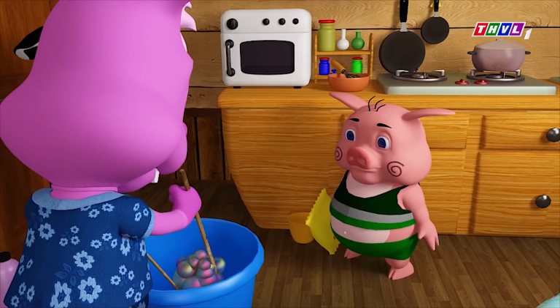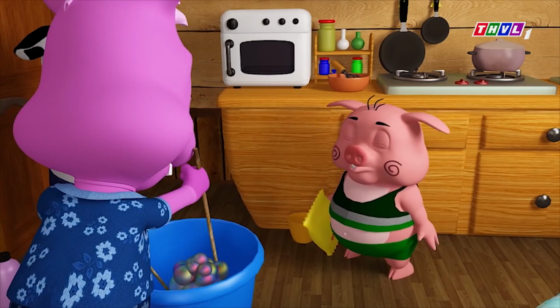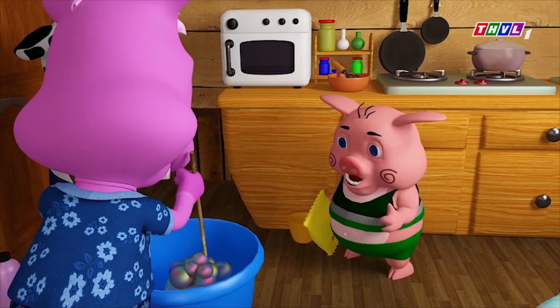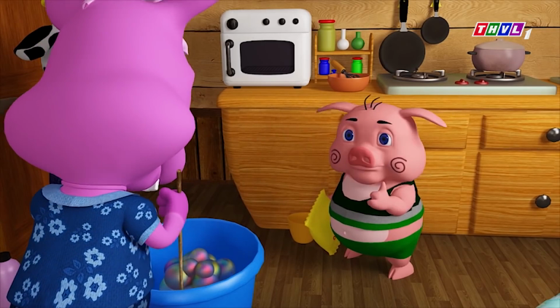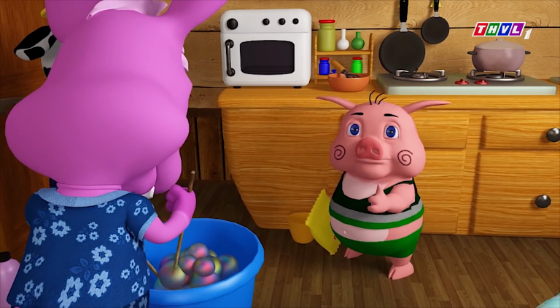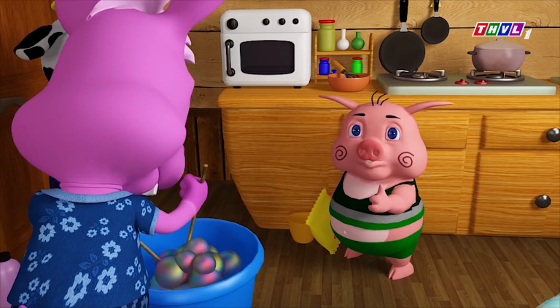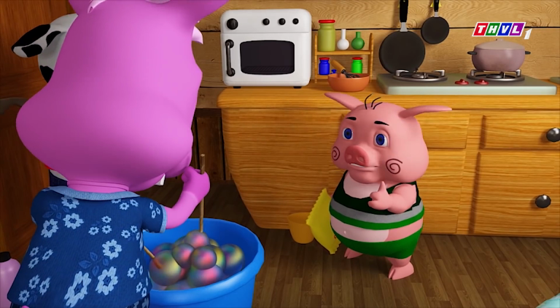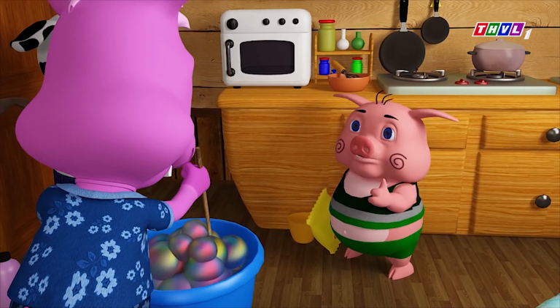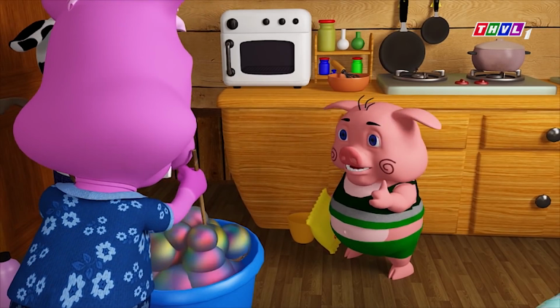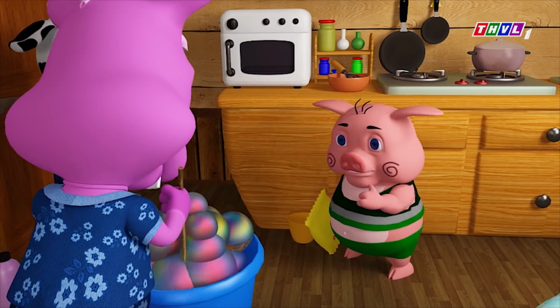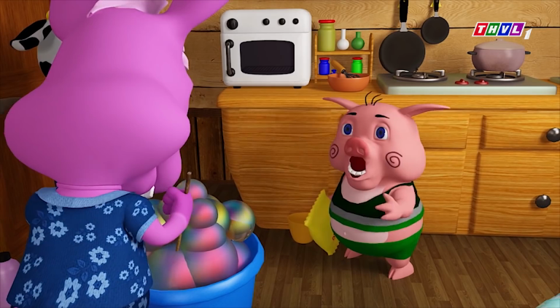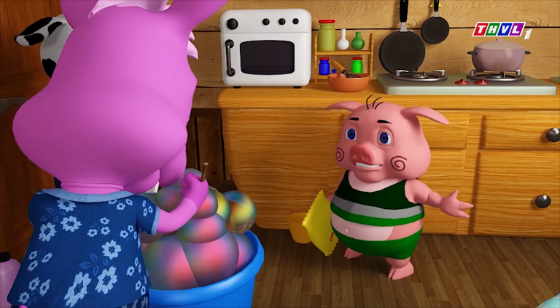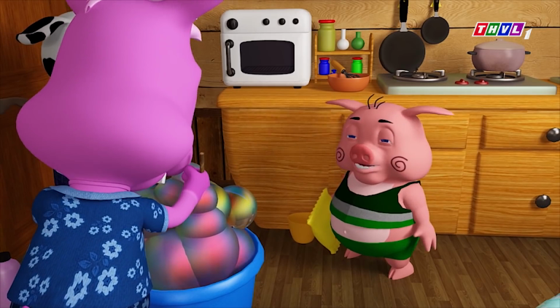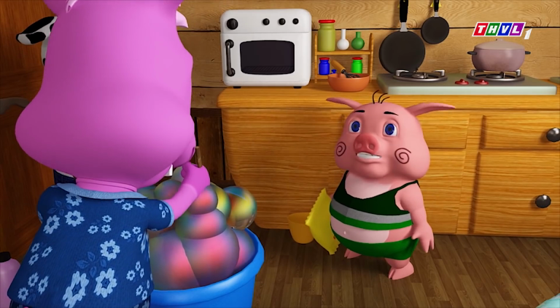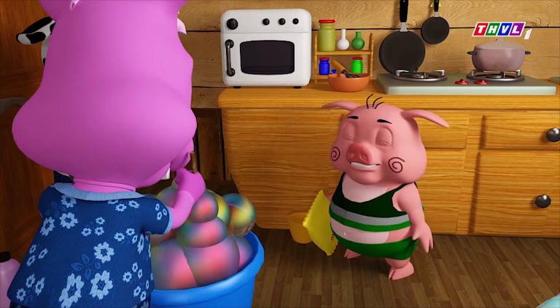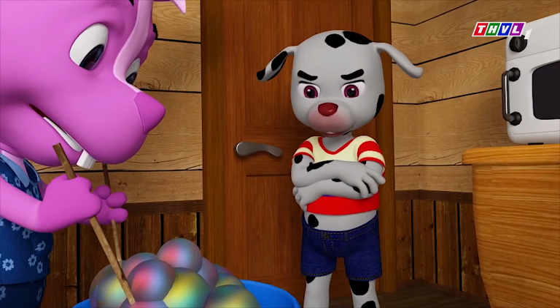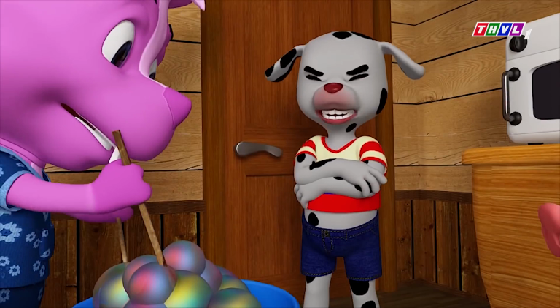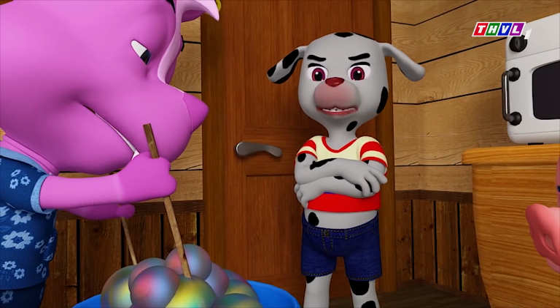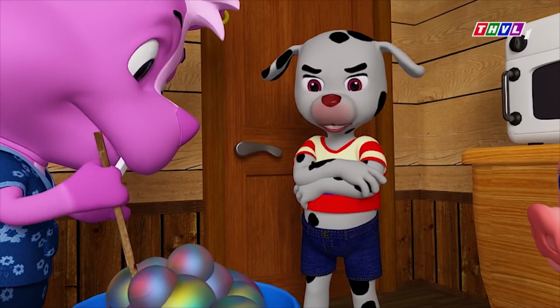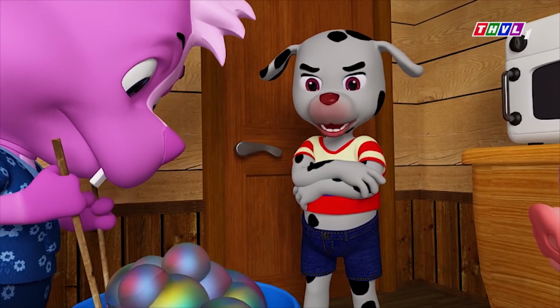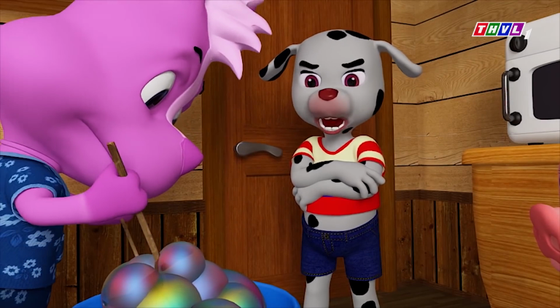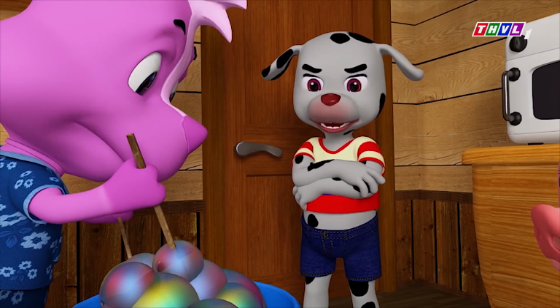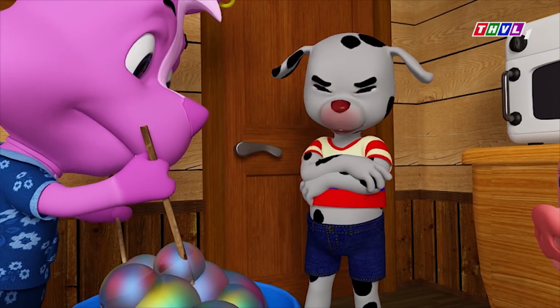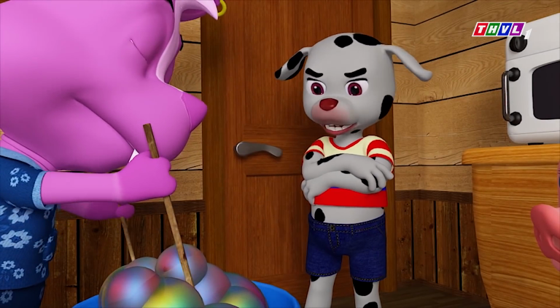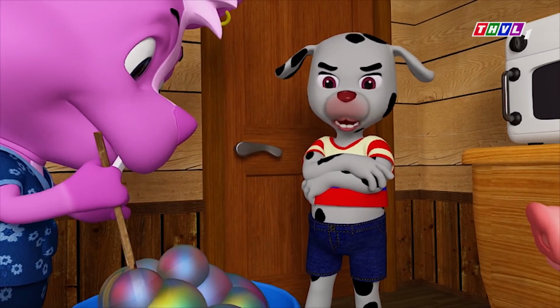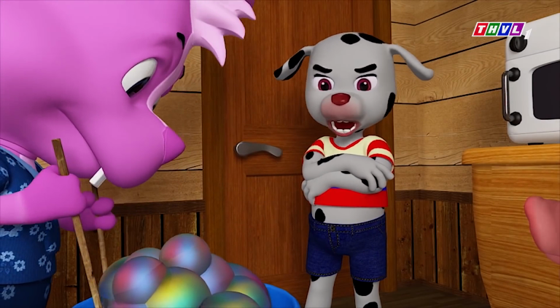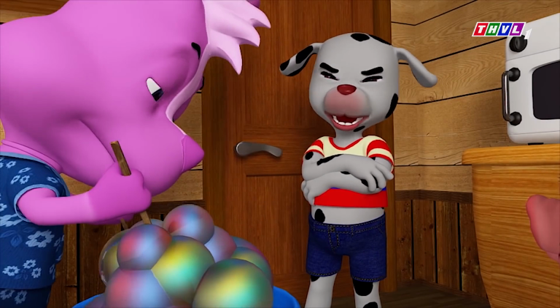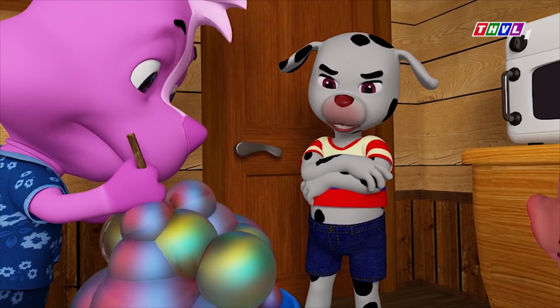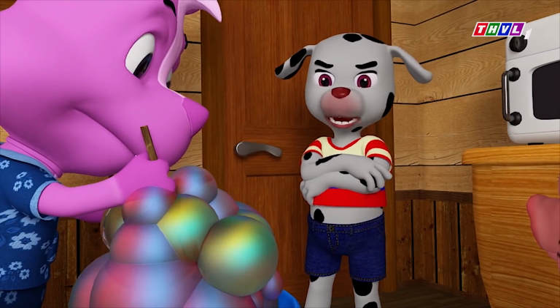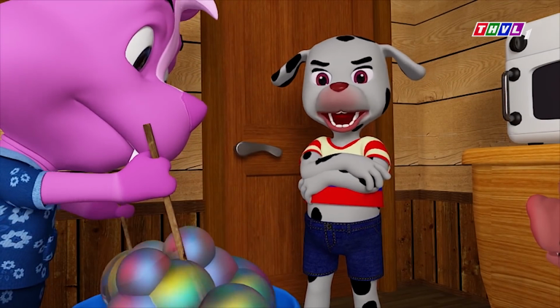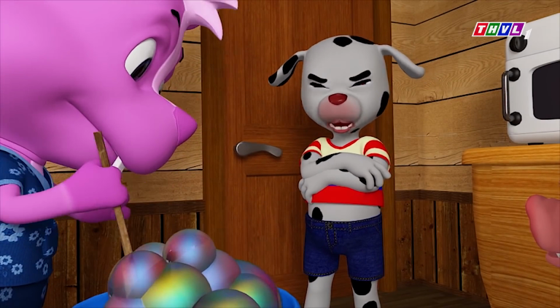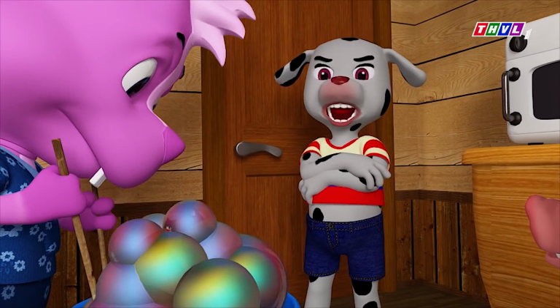Xong rồi đó. Bây giờ chỉ khuấy đều lên là có thể sử dụng. Khuấy đều tay lên là có thể sử dụng. Đều hay không đều thì có hình bông bóng khổng lồ được đâu.